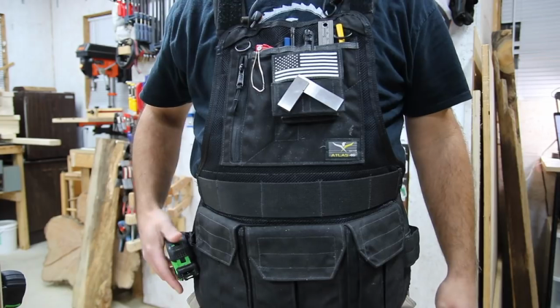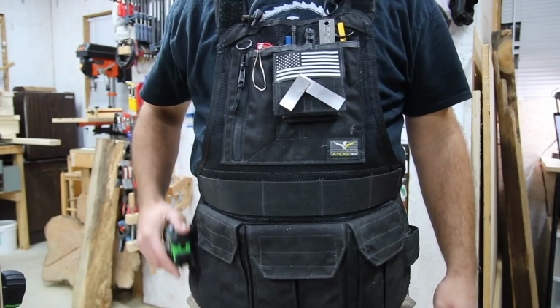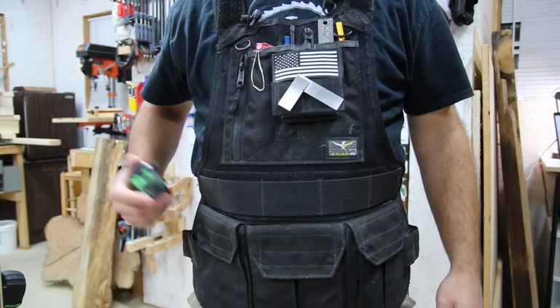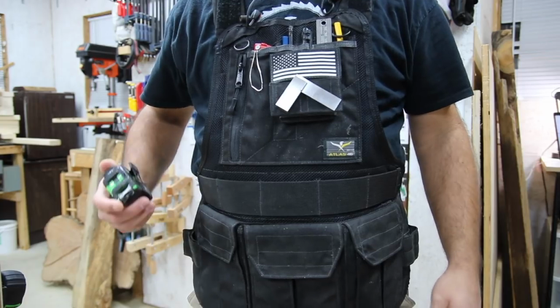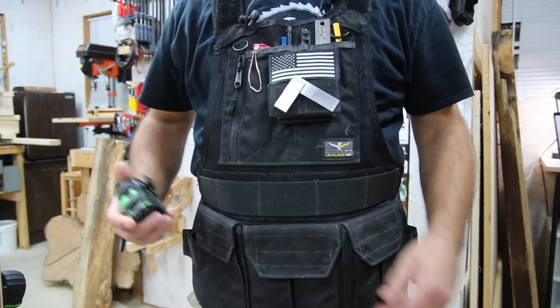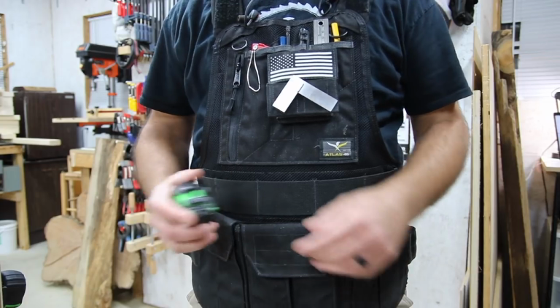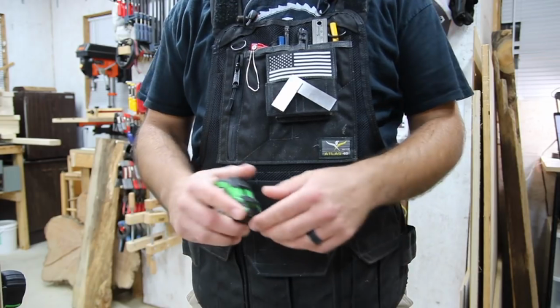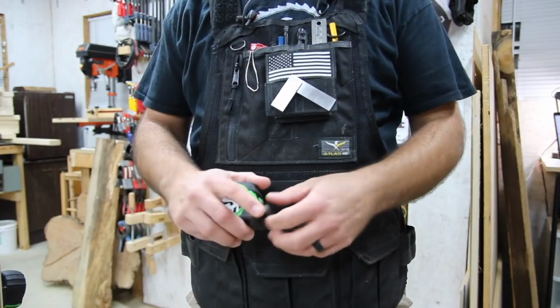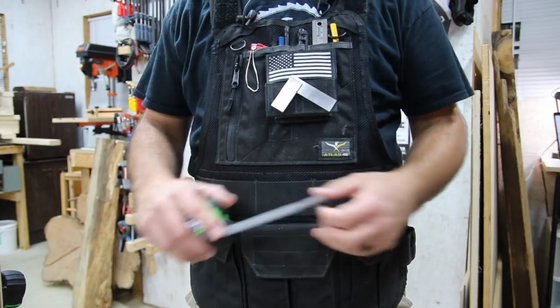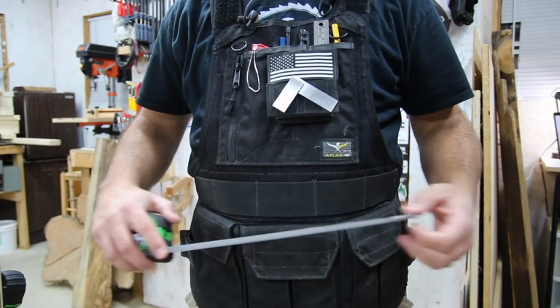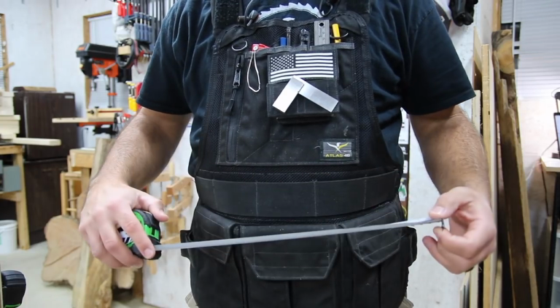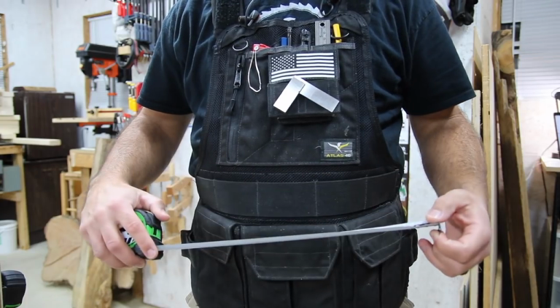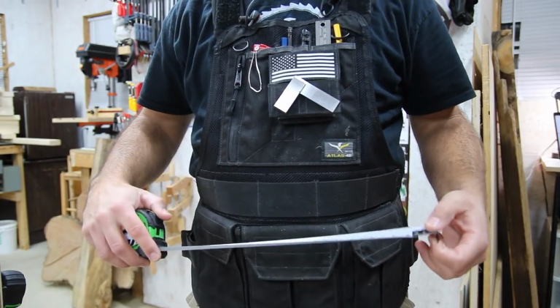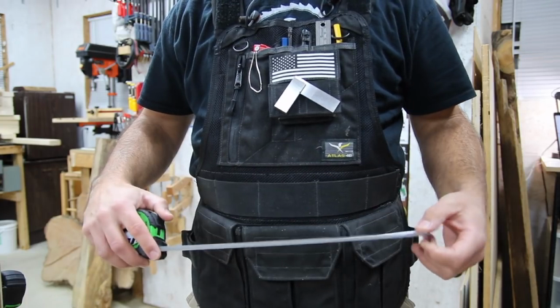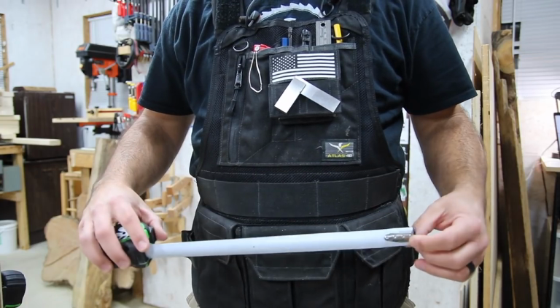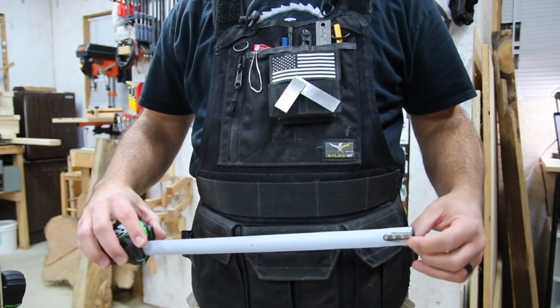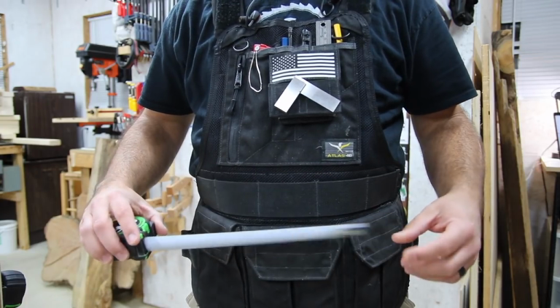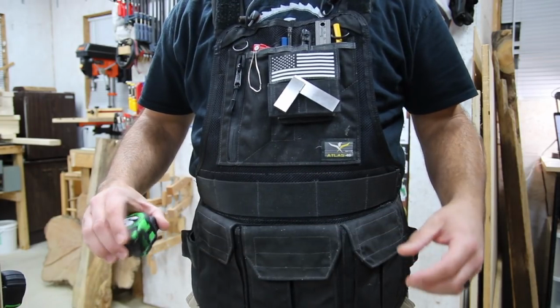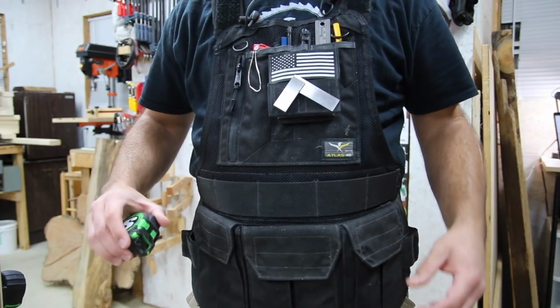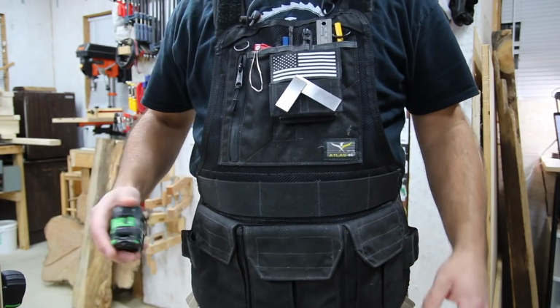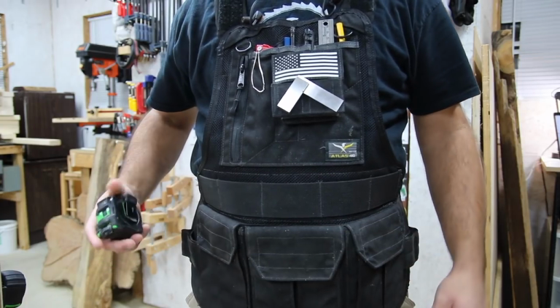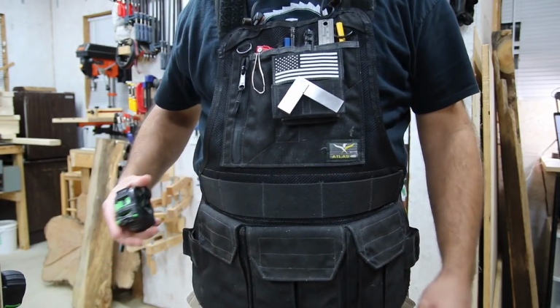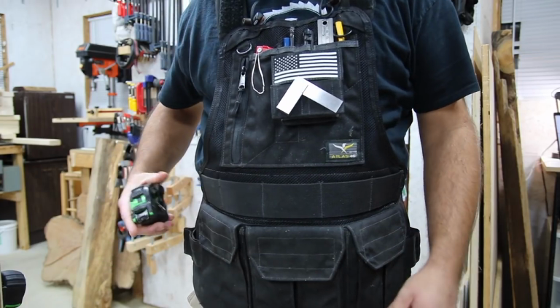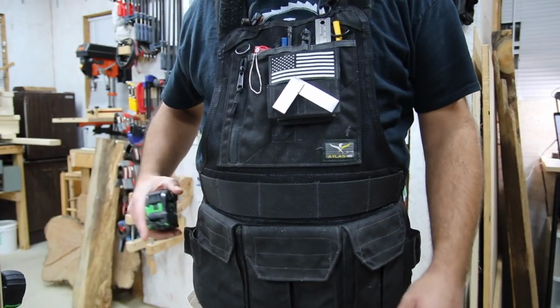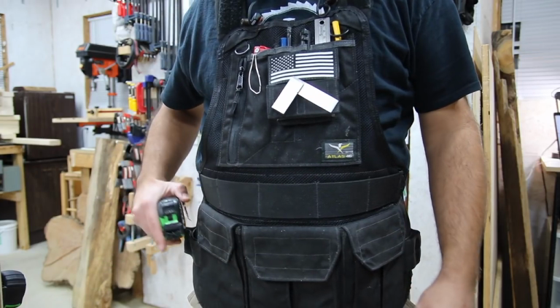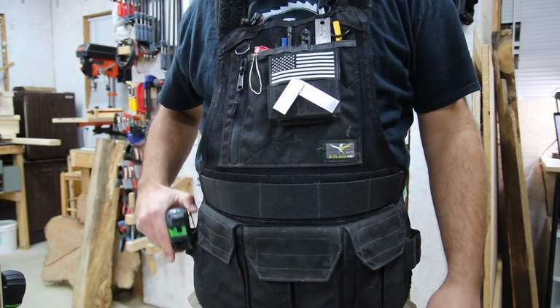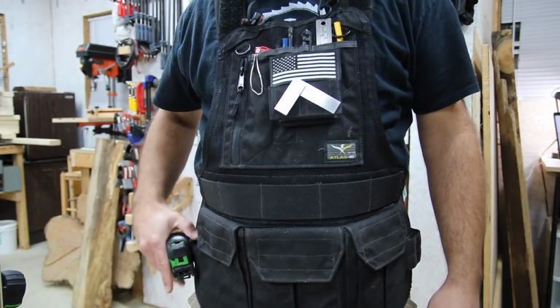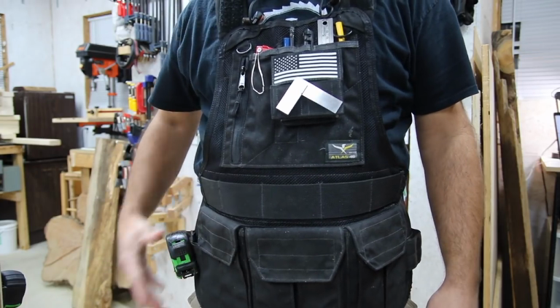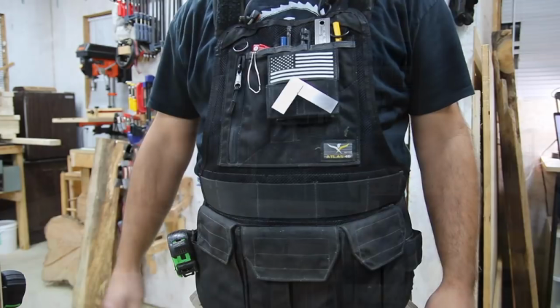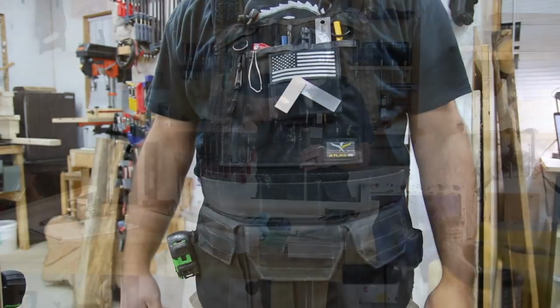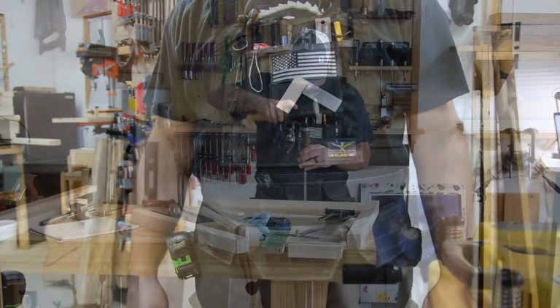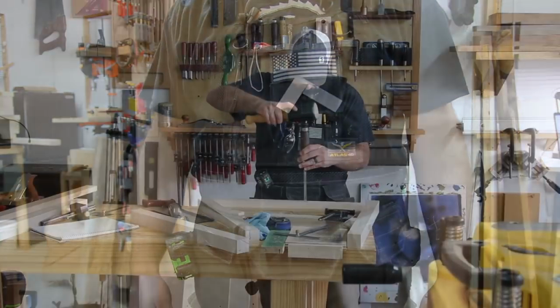I keep the tape measure on my hip — it's really handy. I really don't even have to take that off to use it.